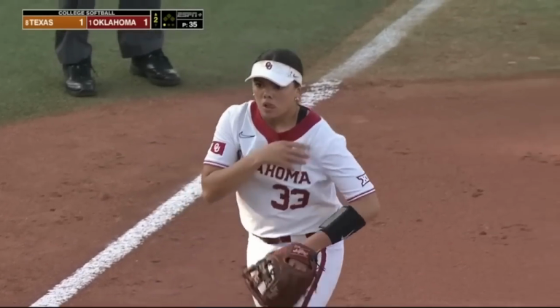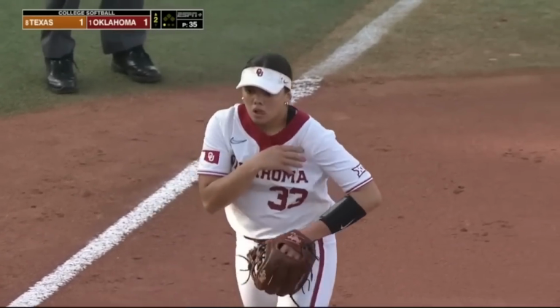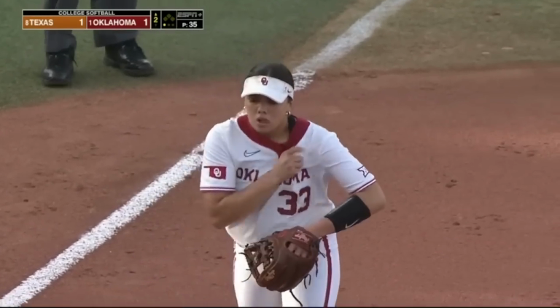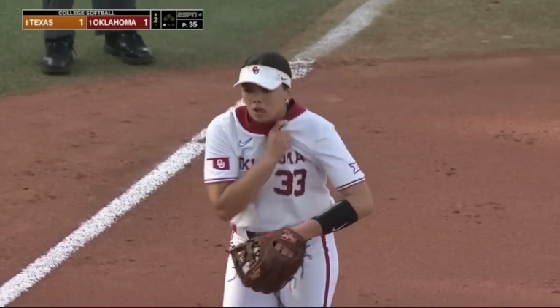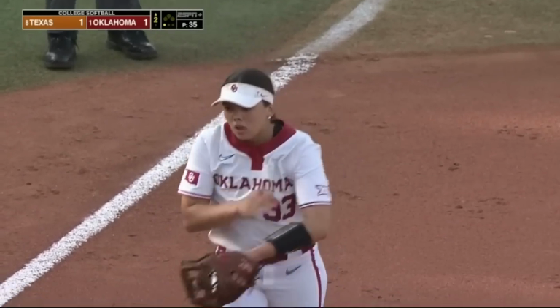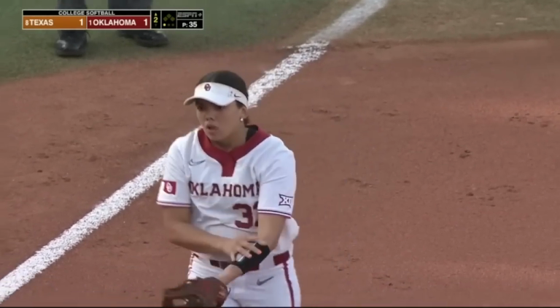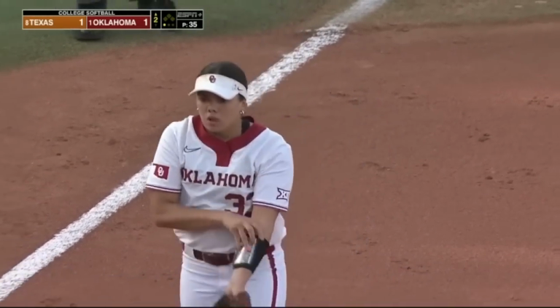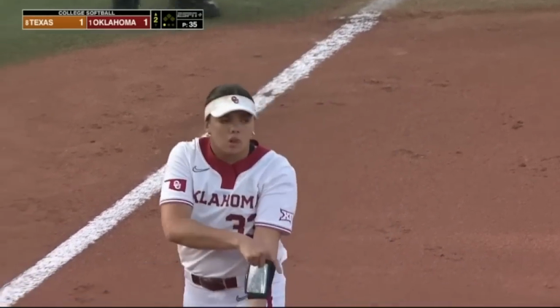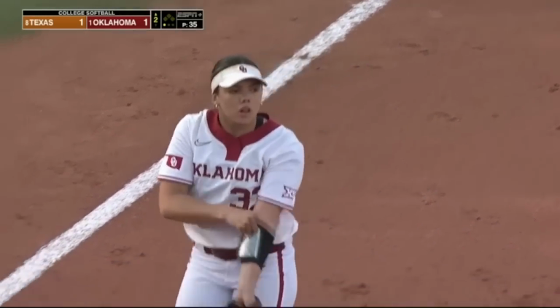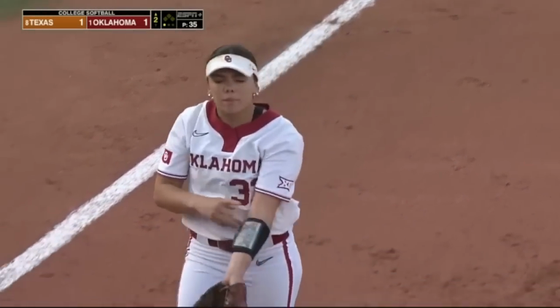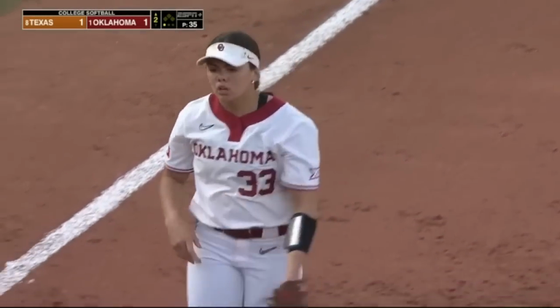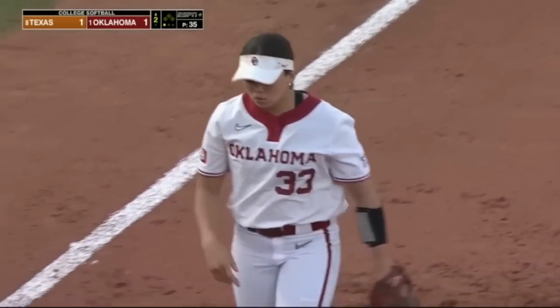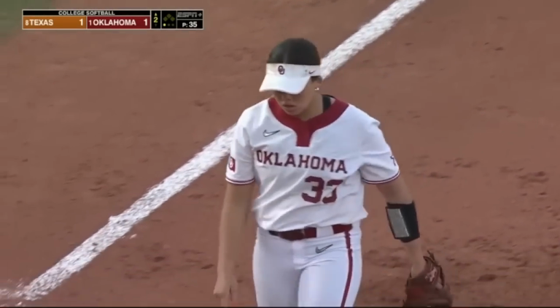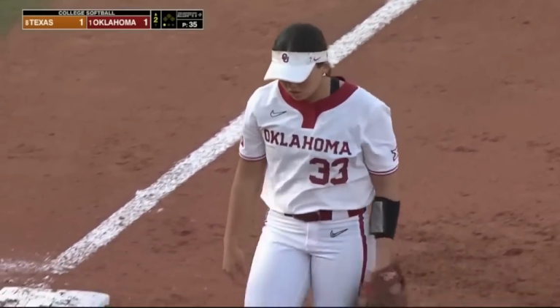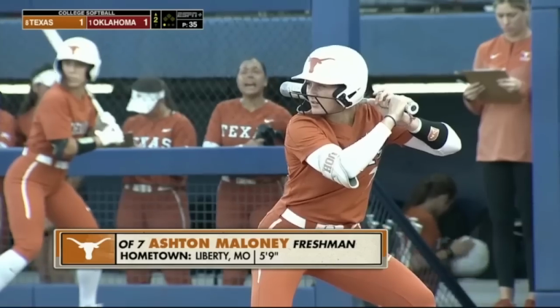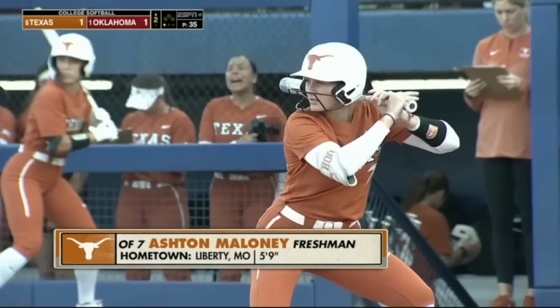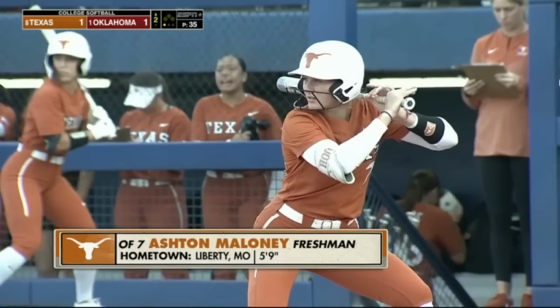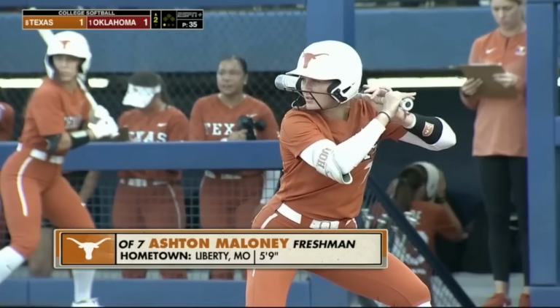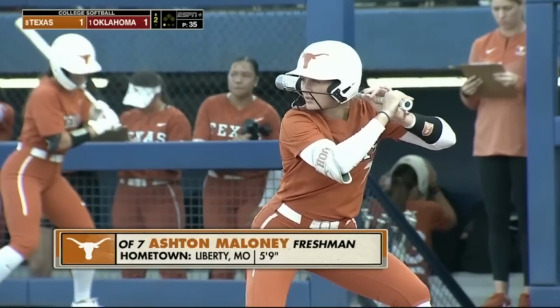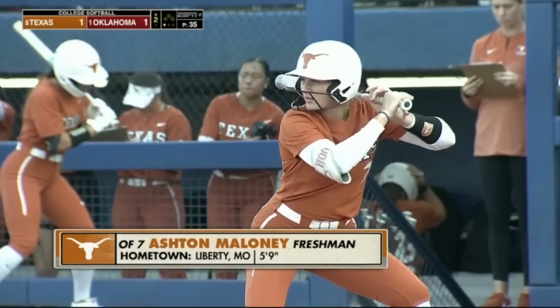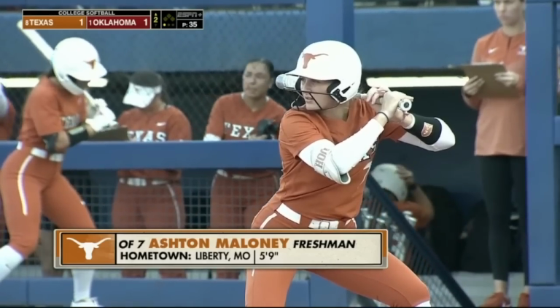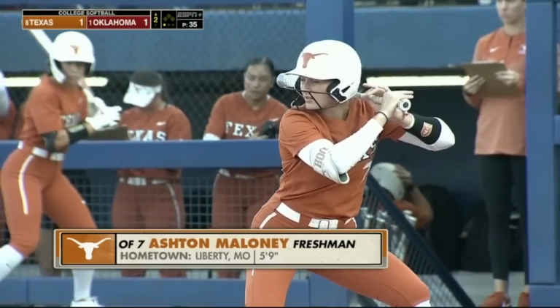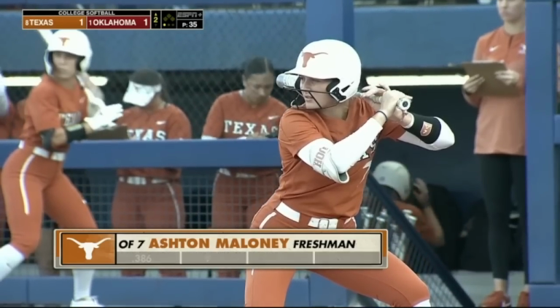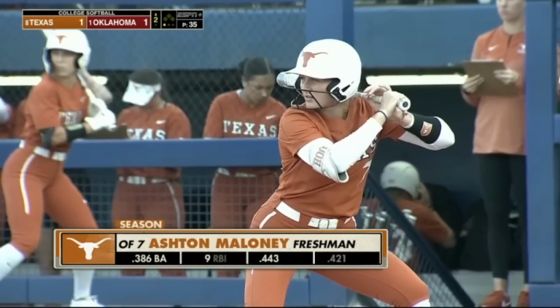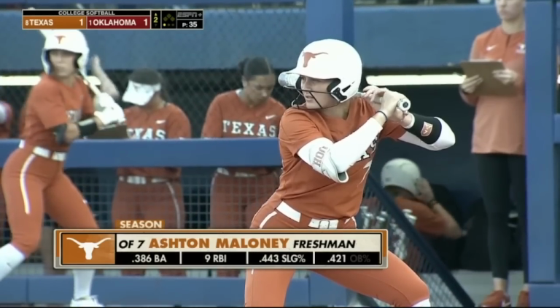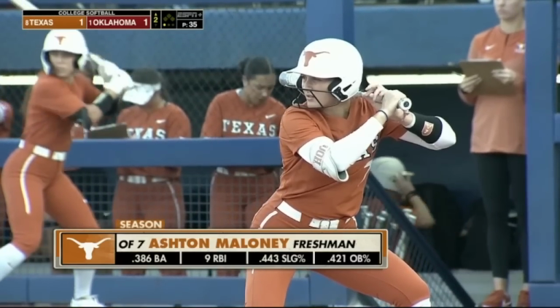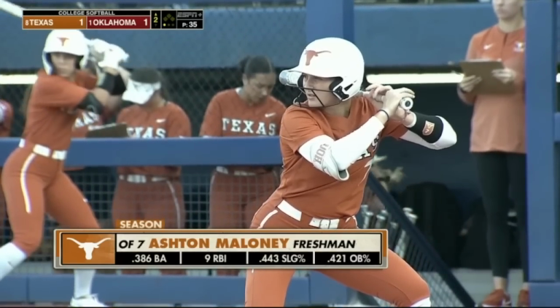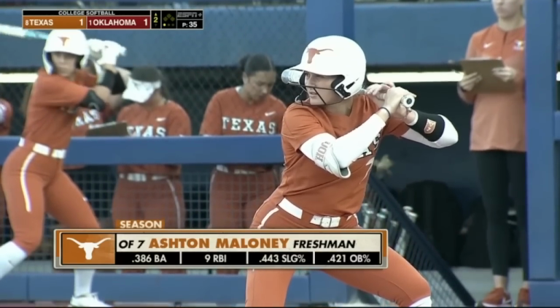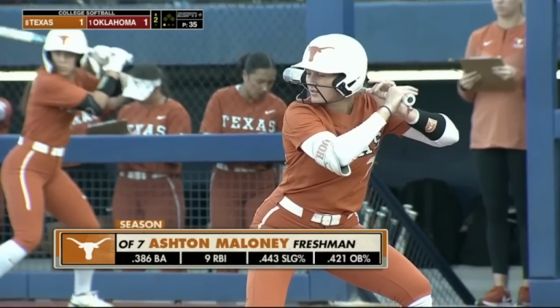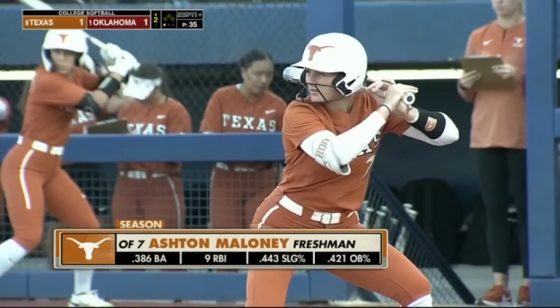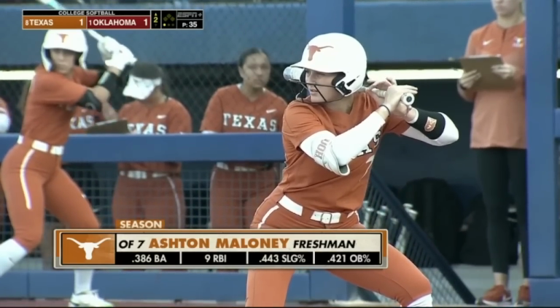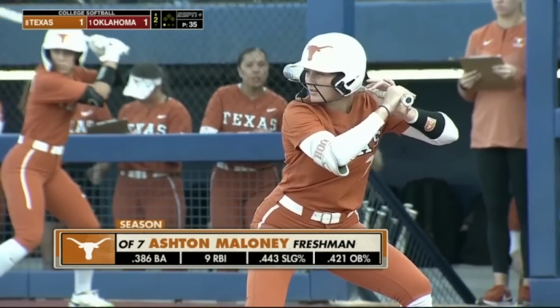Jordy got two free bases on. Defense is going to win championships, and defense can't do anything if you're struggling as a pitcher.